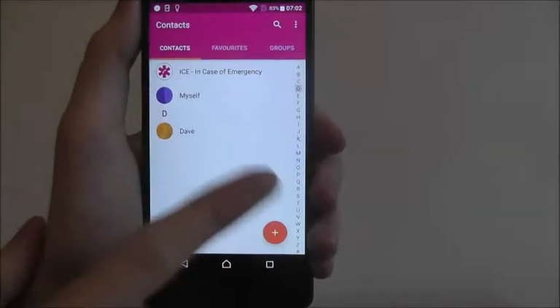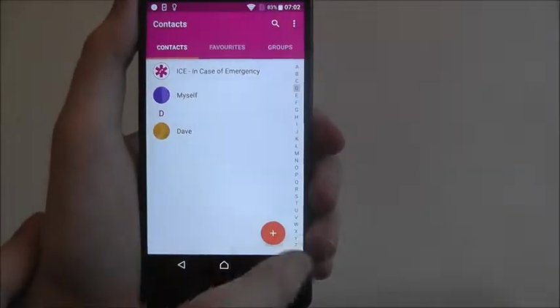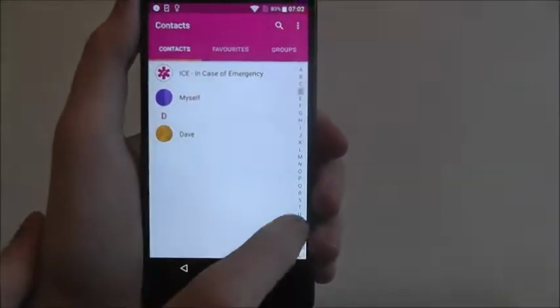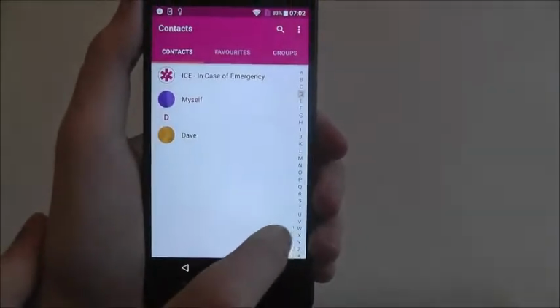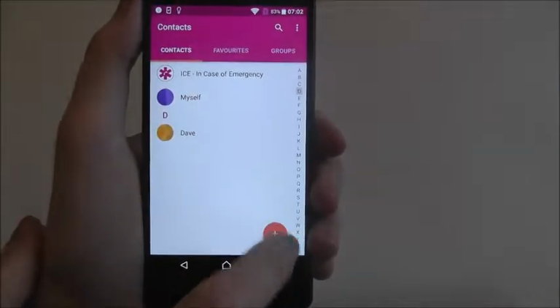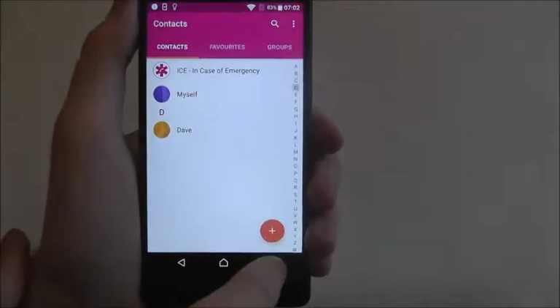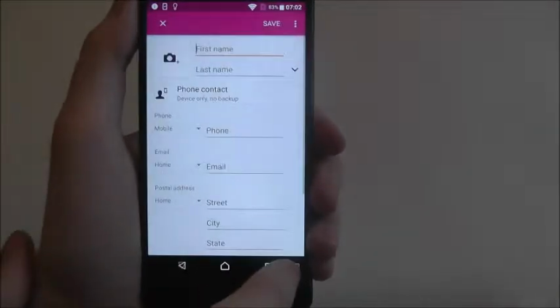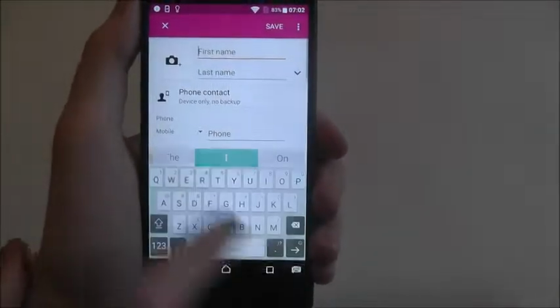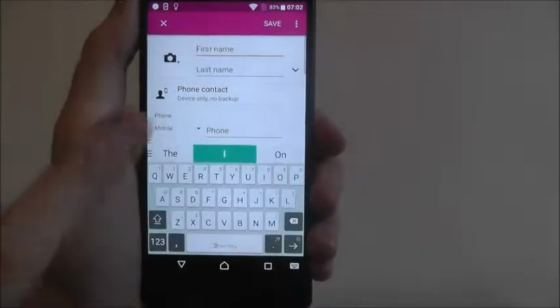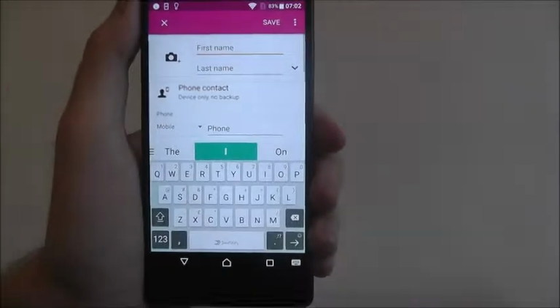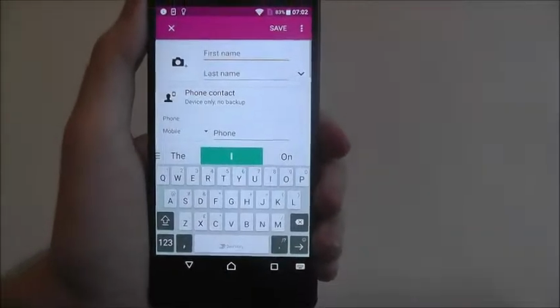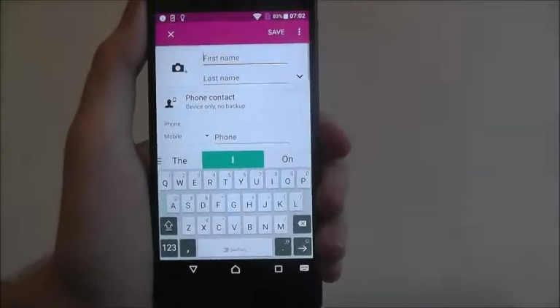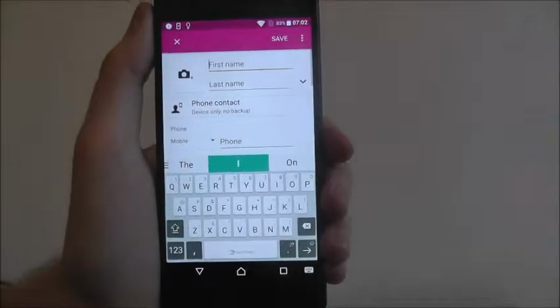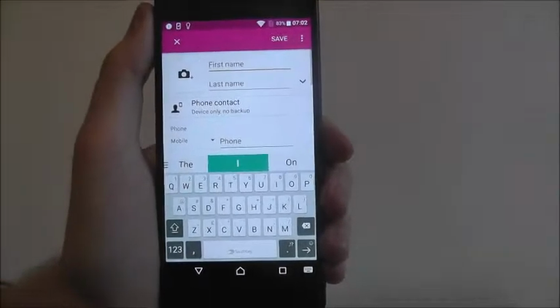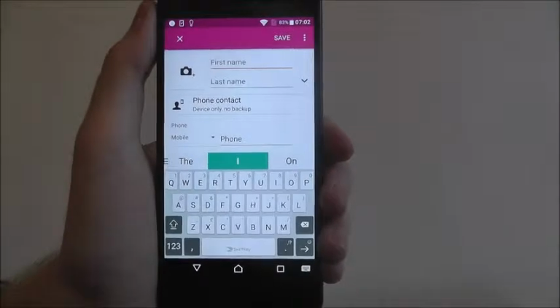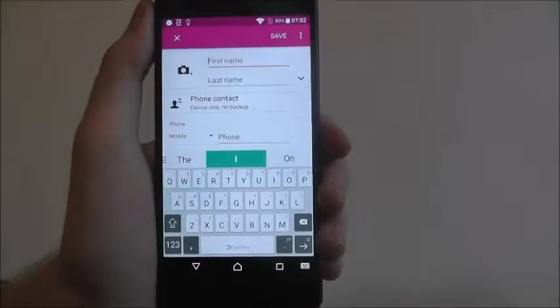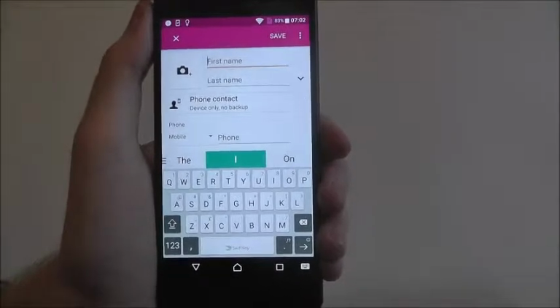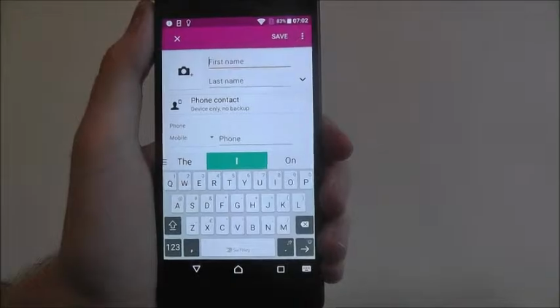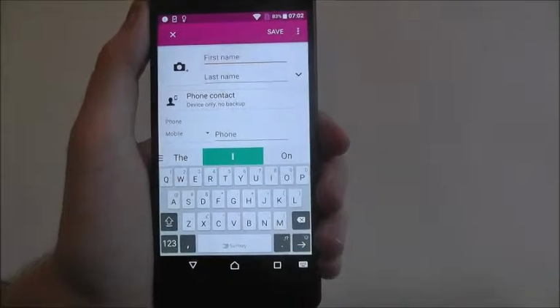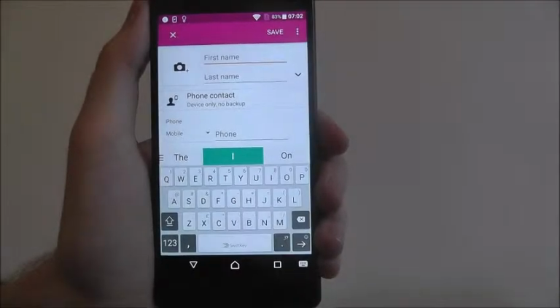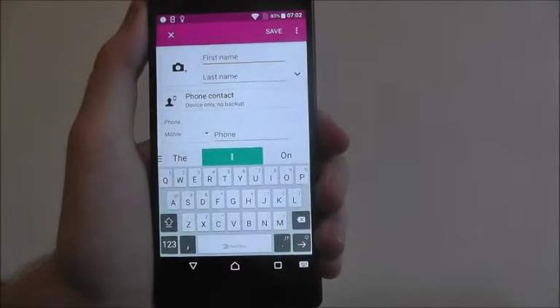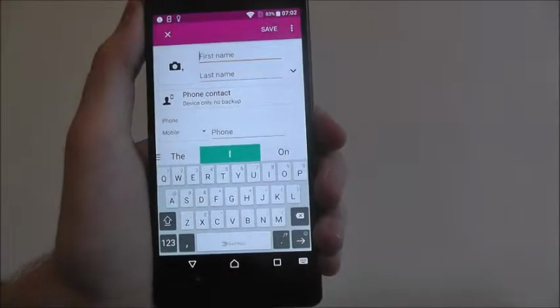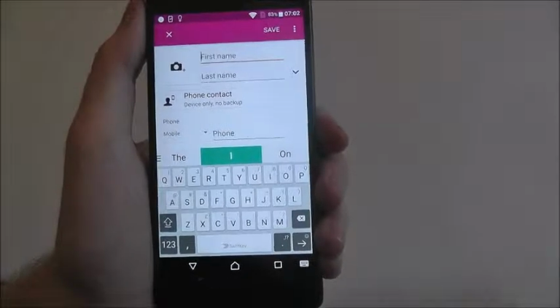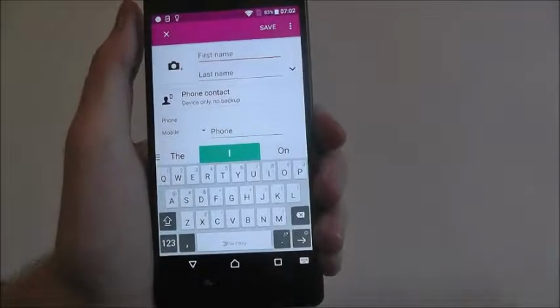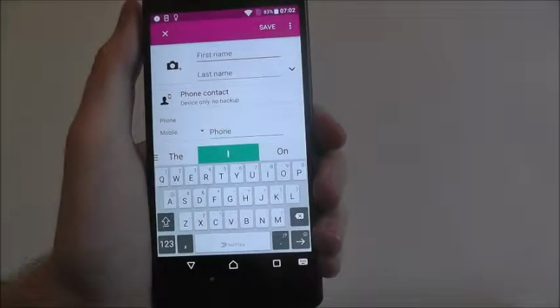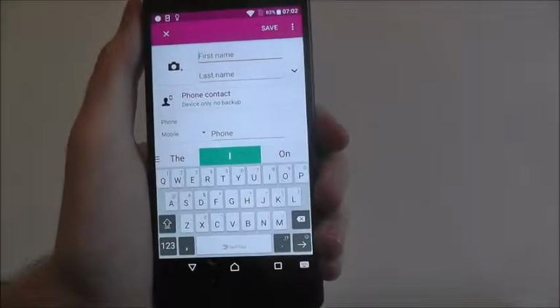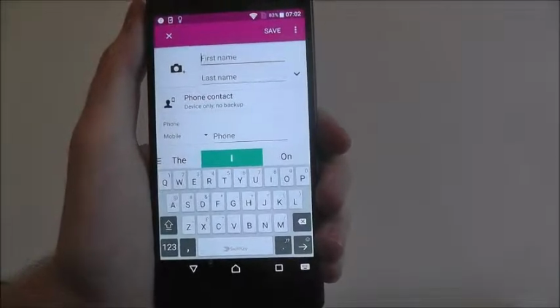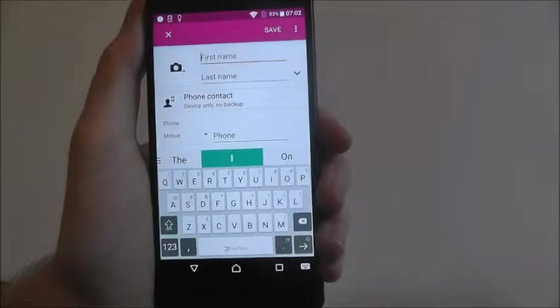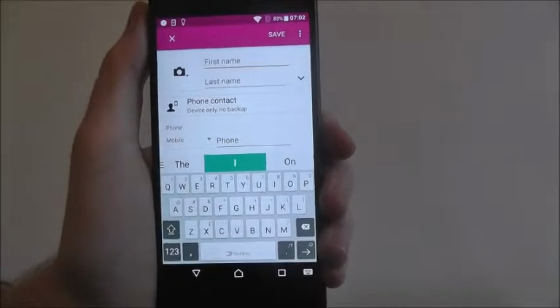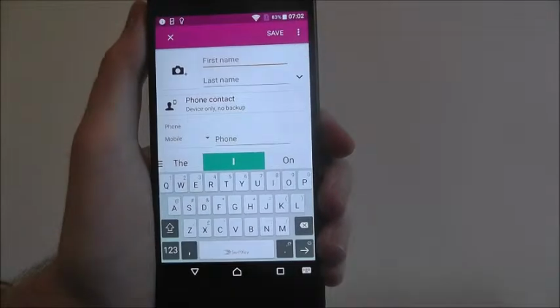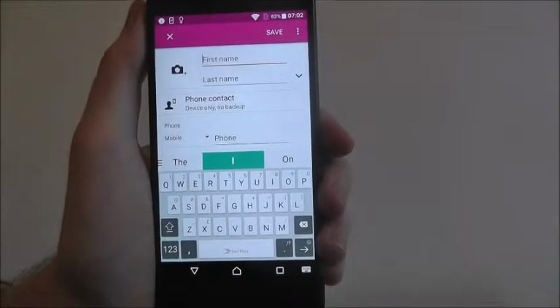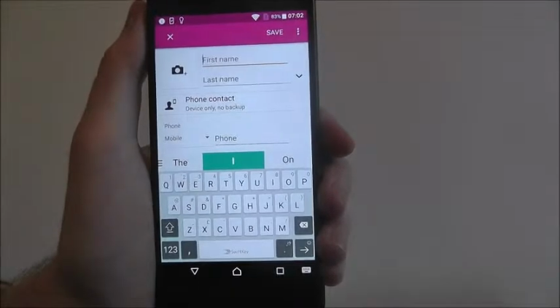He'll also be listed in your contacts app, and just repeat this every time you need to add a new contact. That's how you add a contact on the Sony Xperia X.